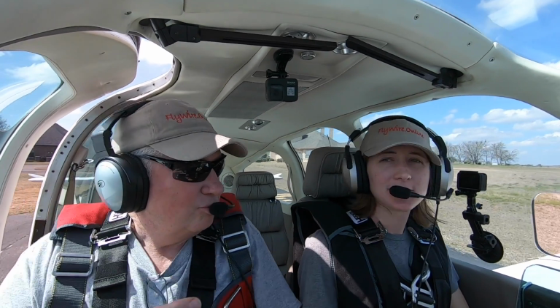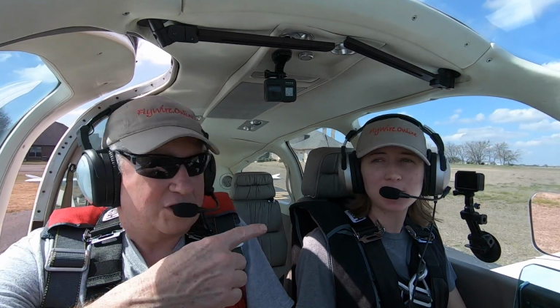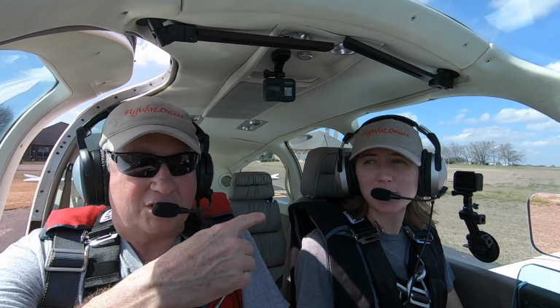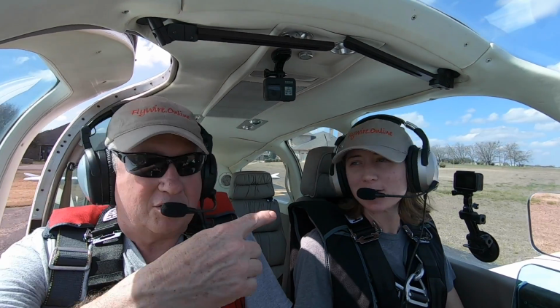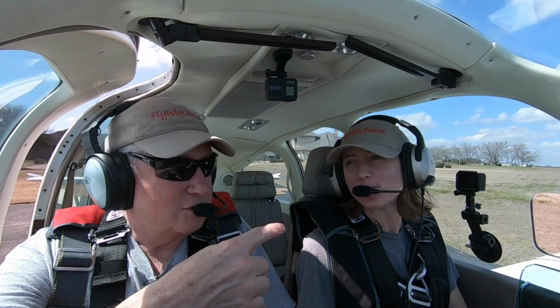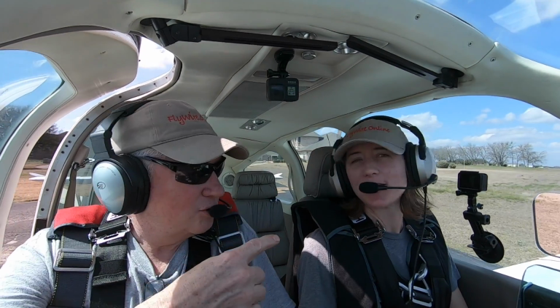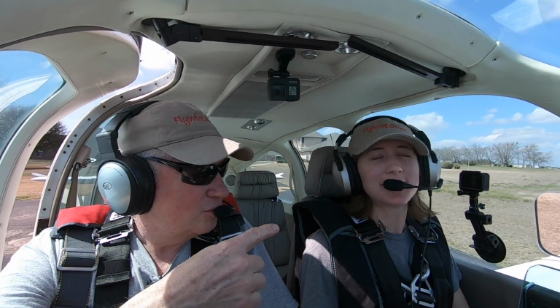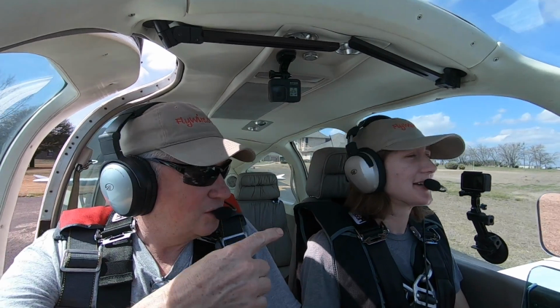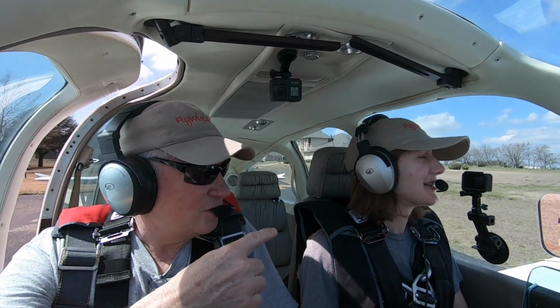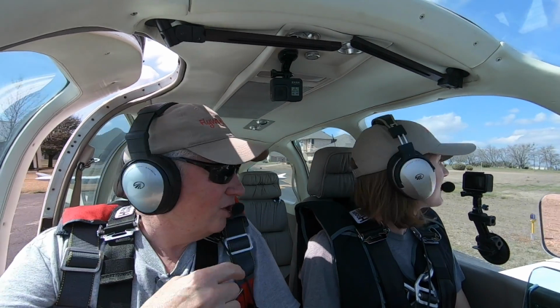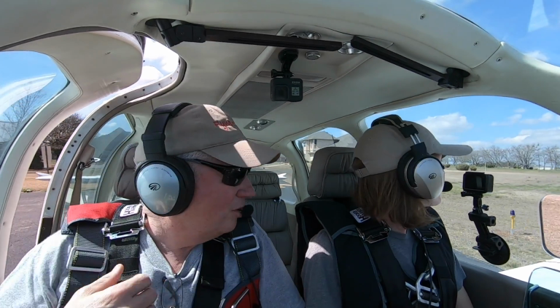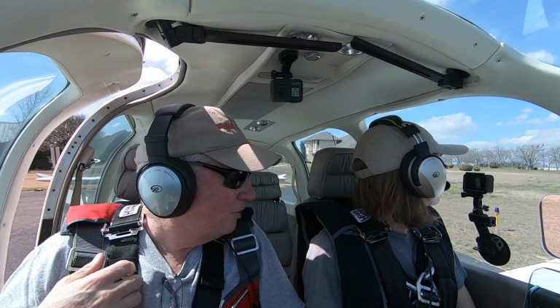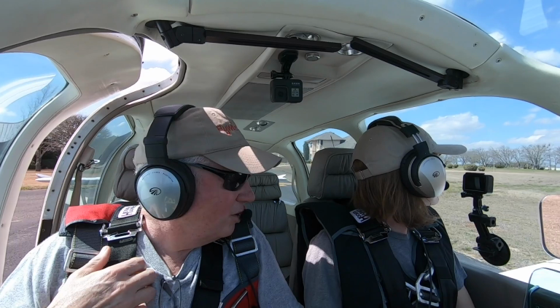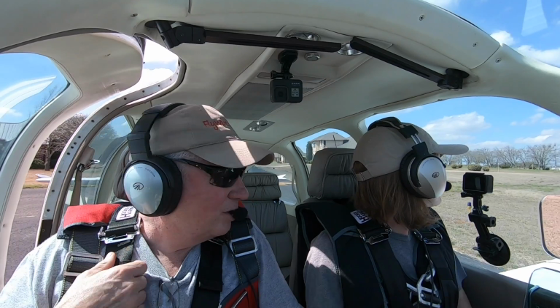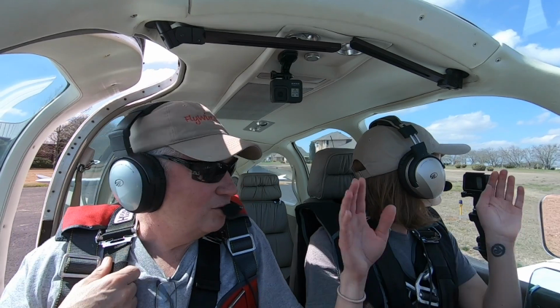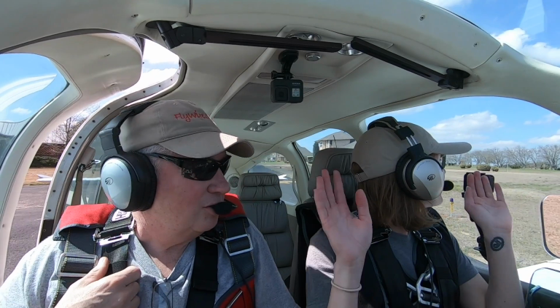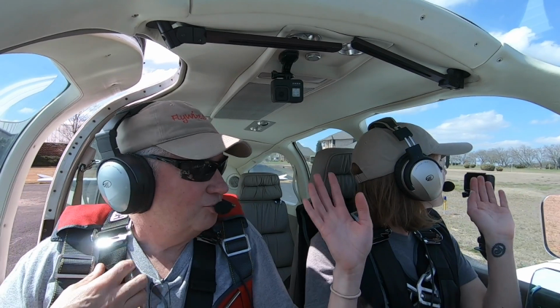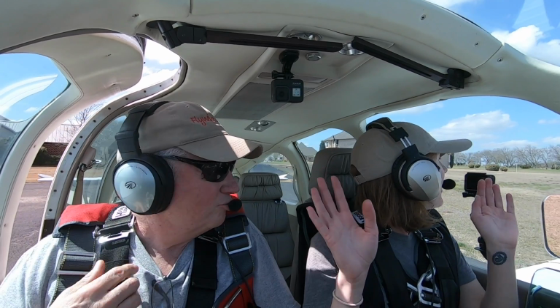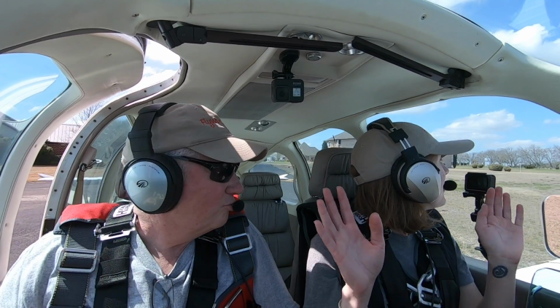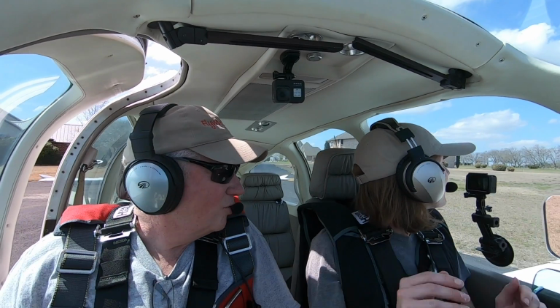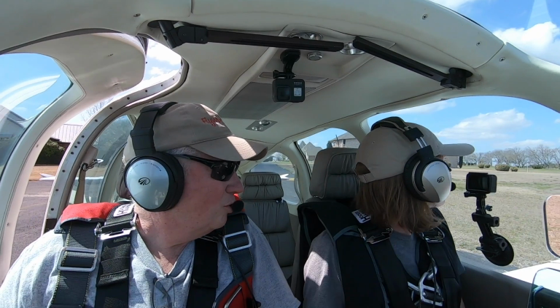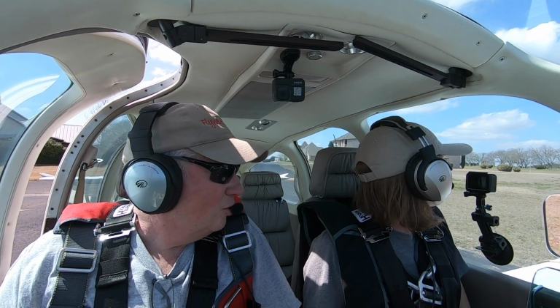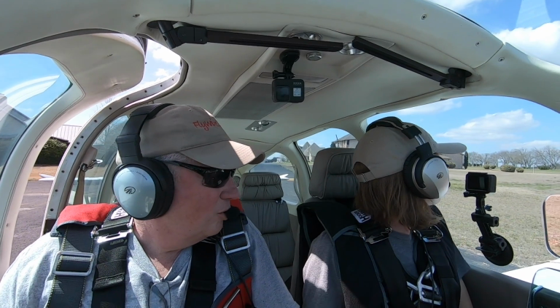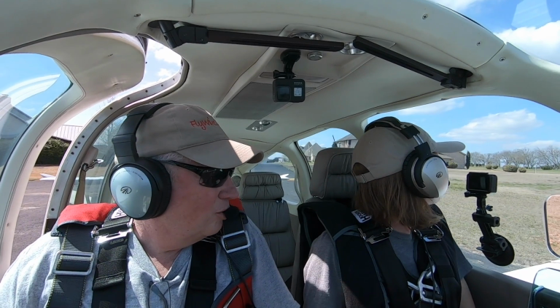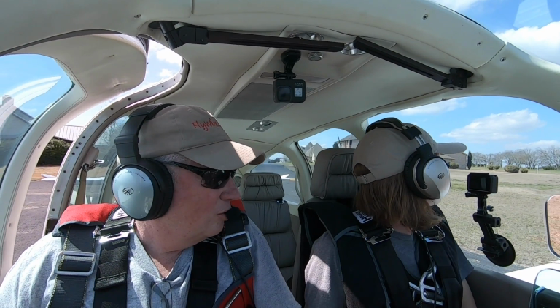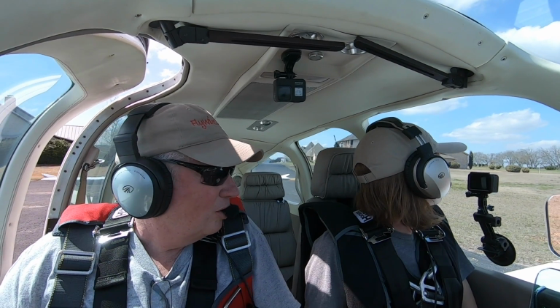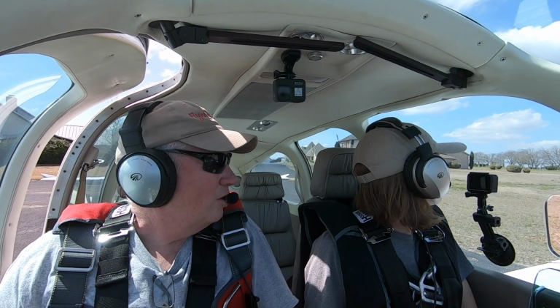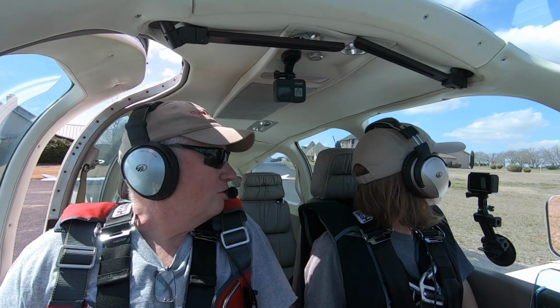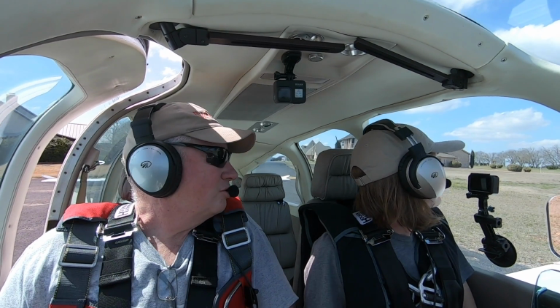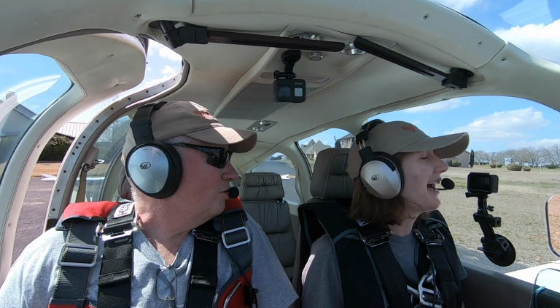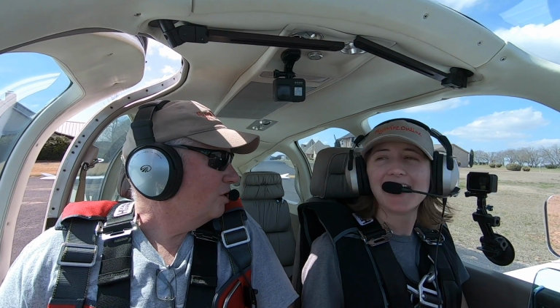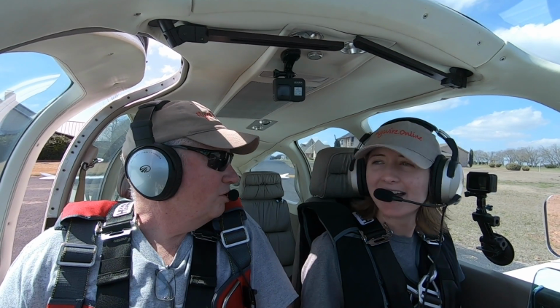We've got our parachutes on. He's flying — well, we've got our parachutes on. I'm not flying. Not yet — just running my checklist.